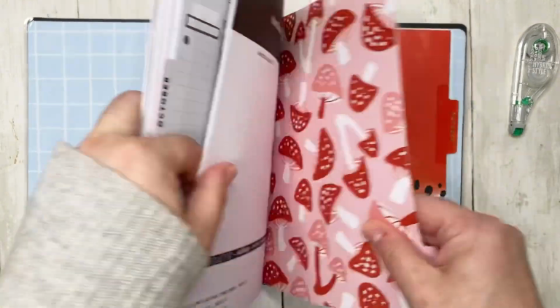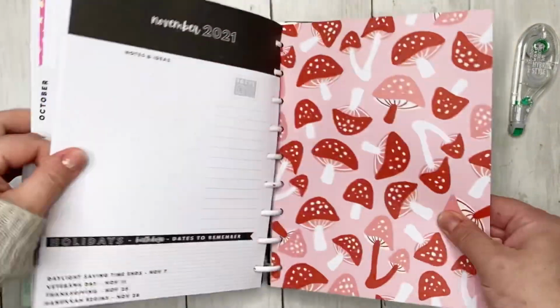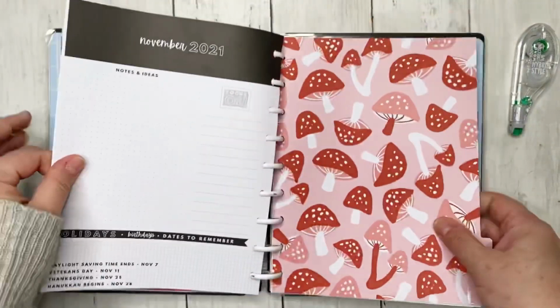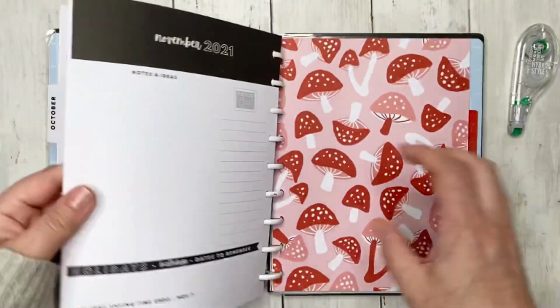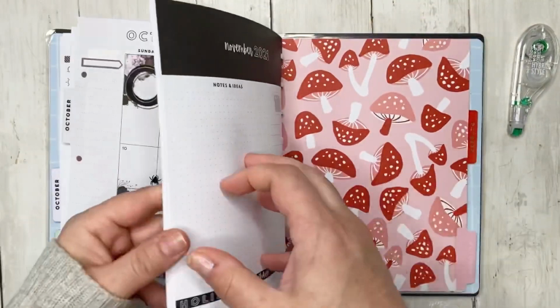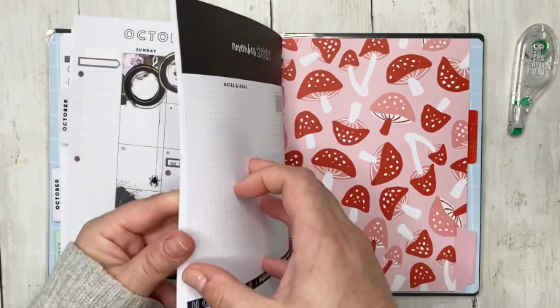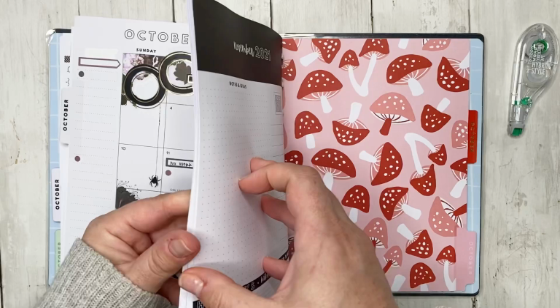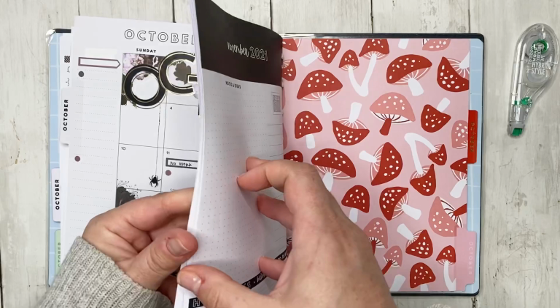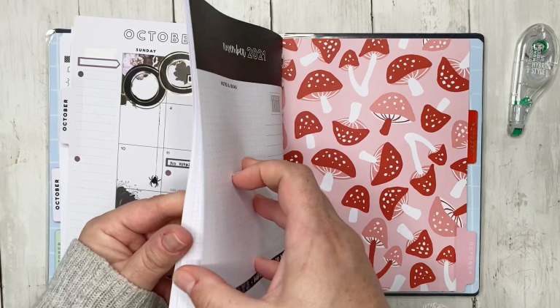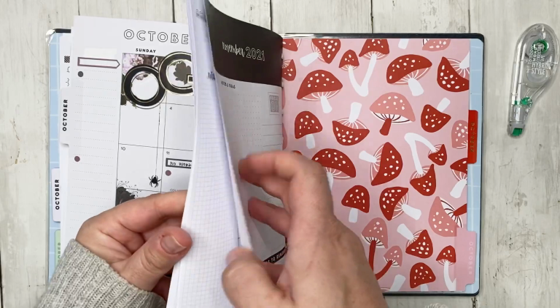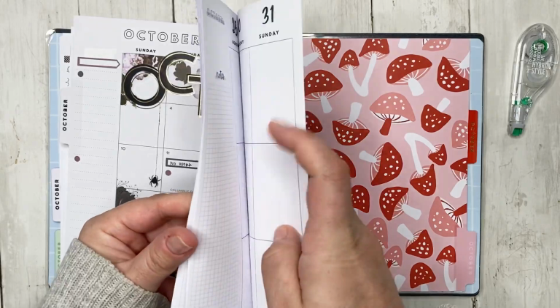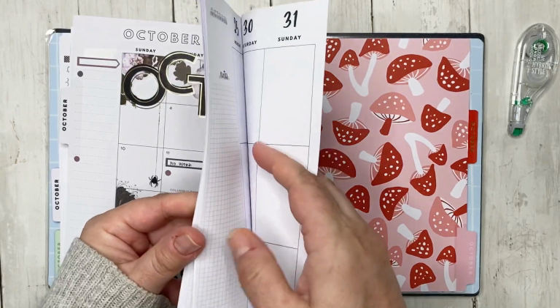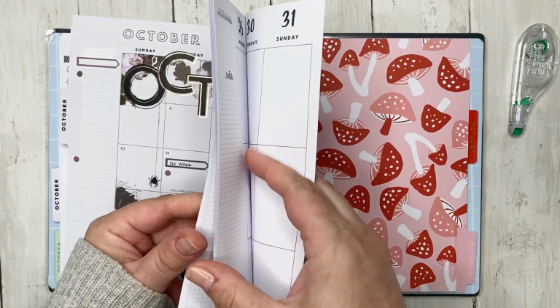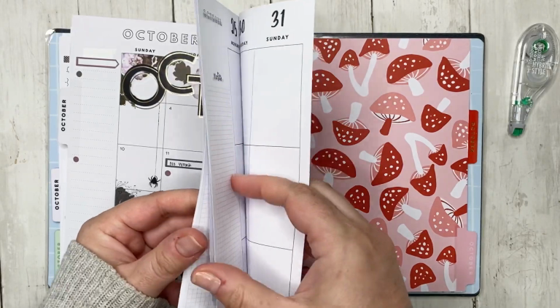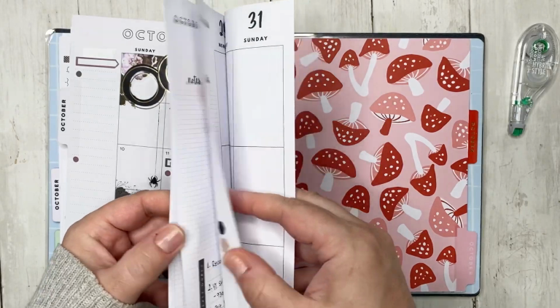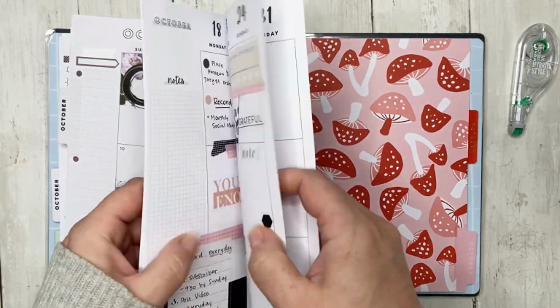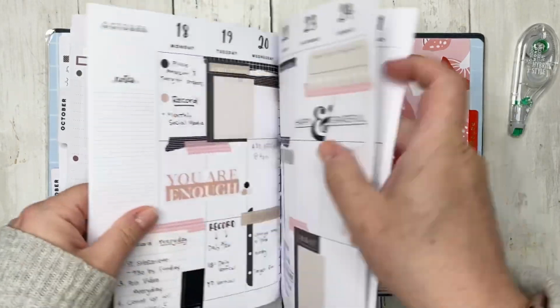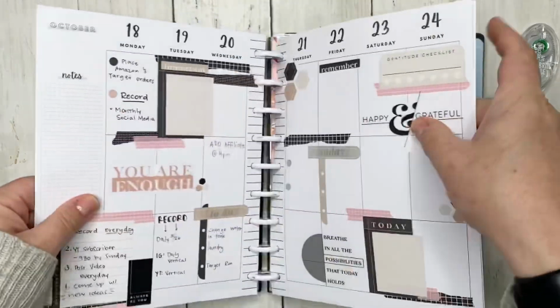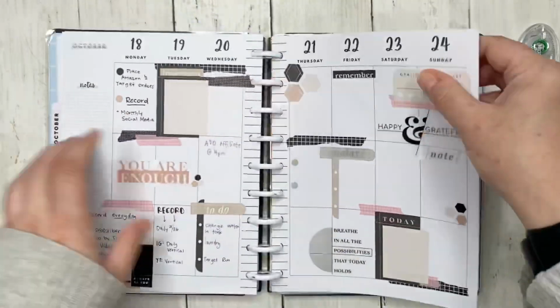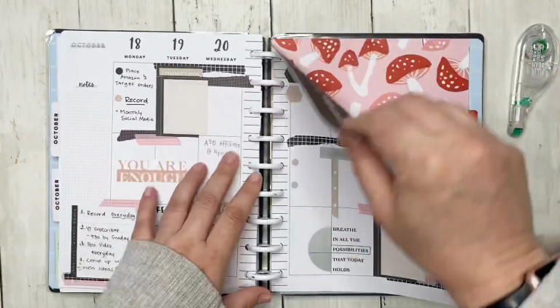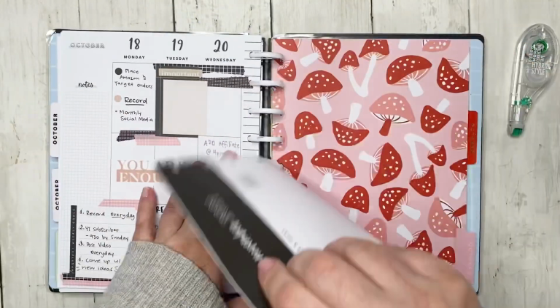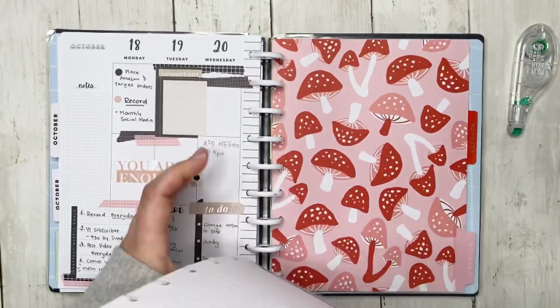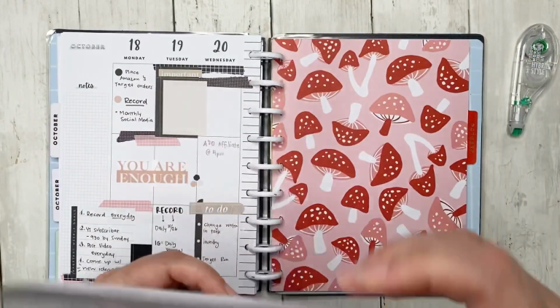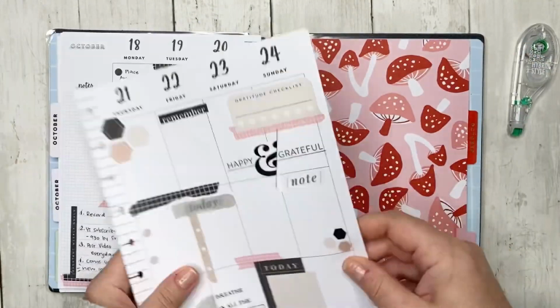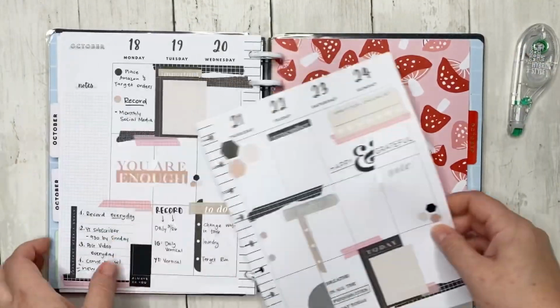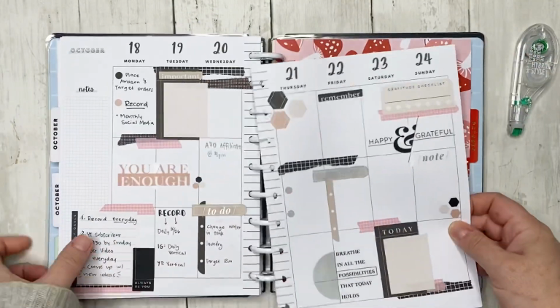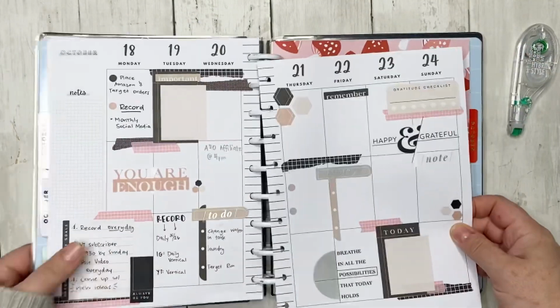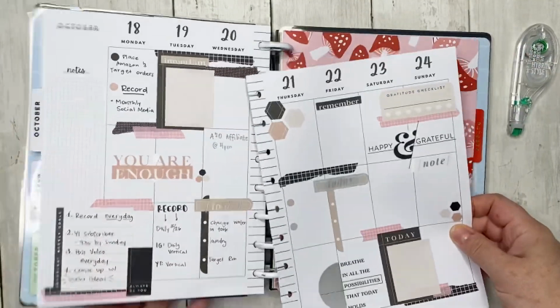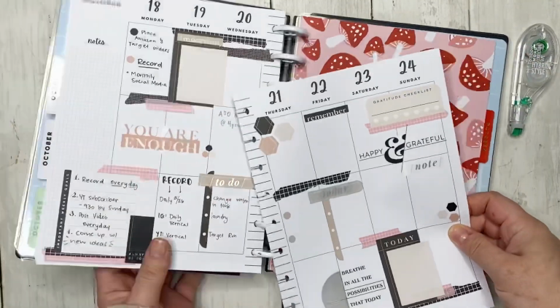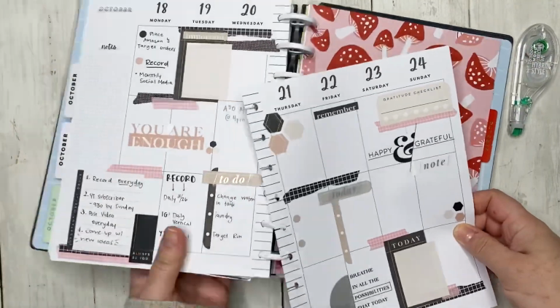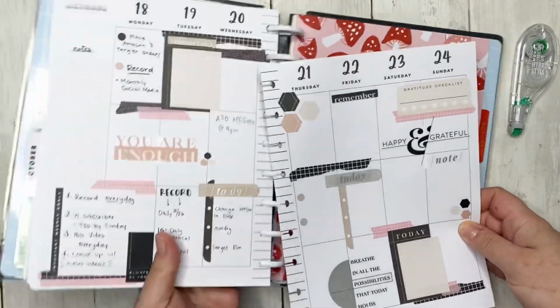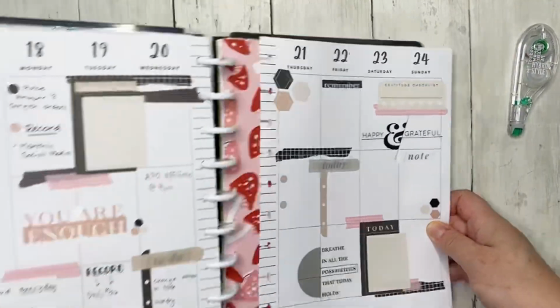I'll just go ahead and say that I have no idea what I'm doing for this week, but we'll see what we come up with, right?